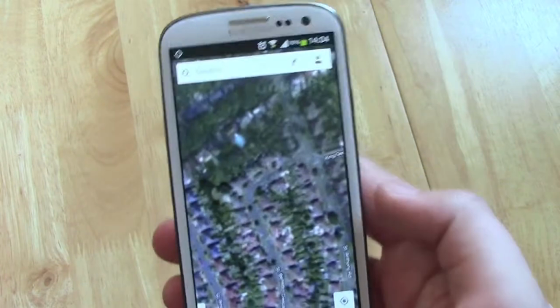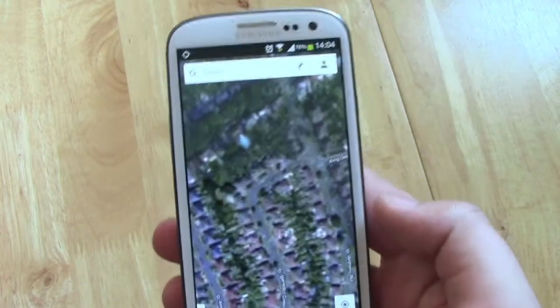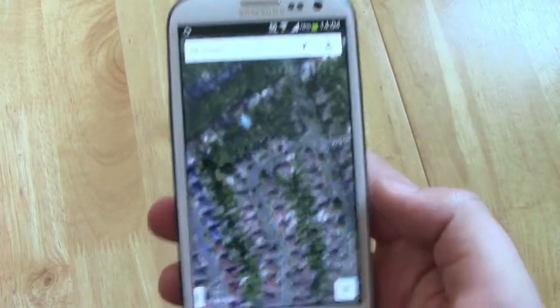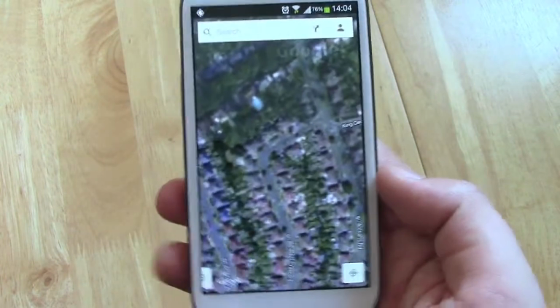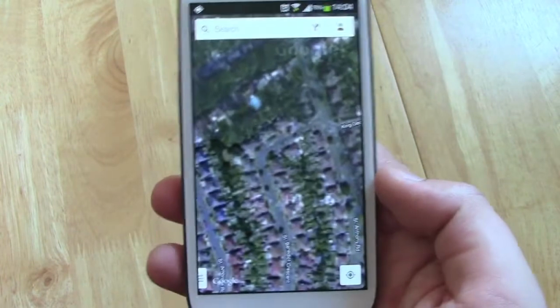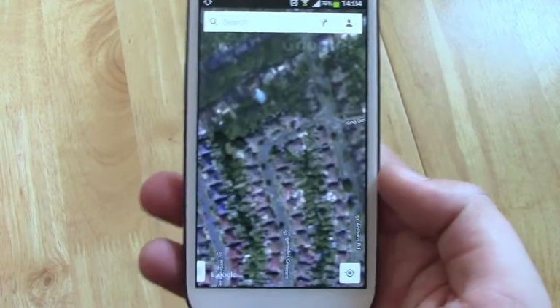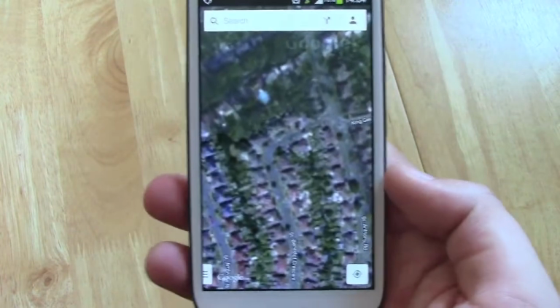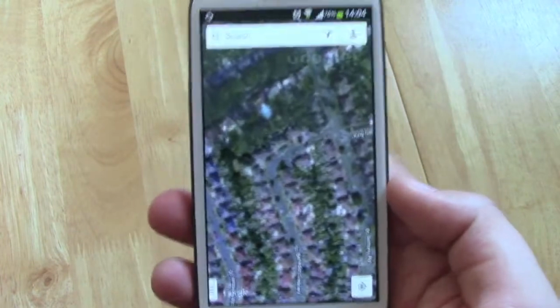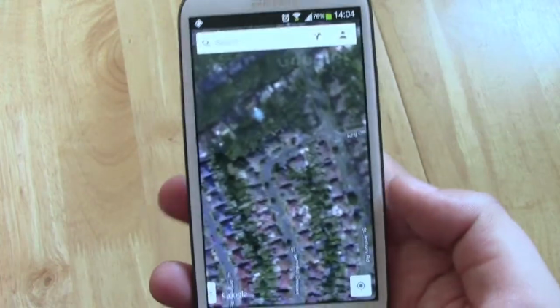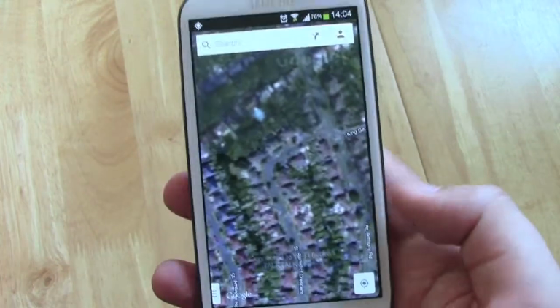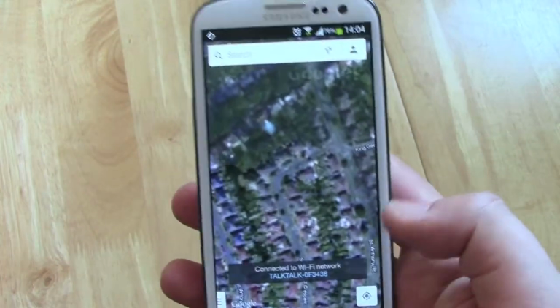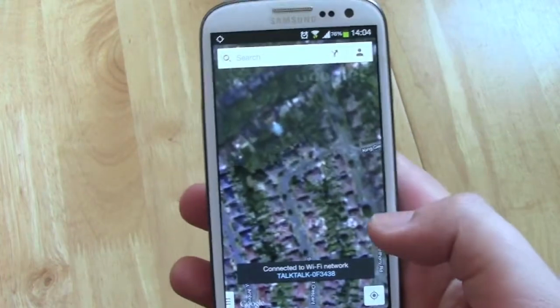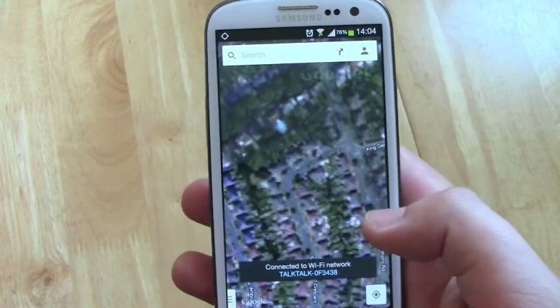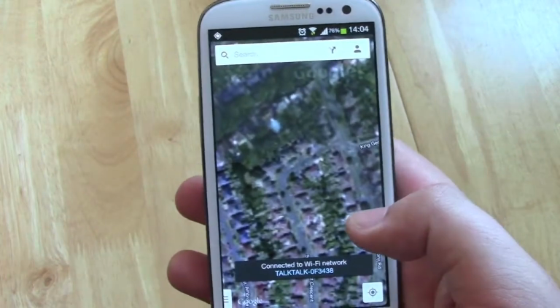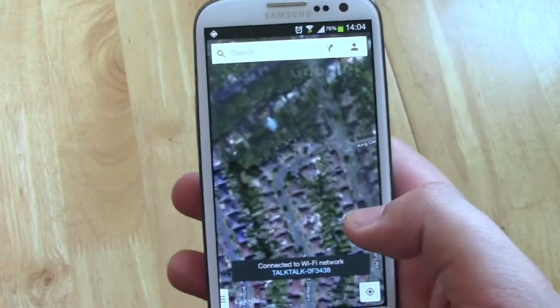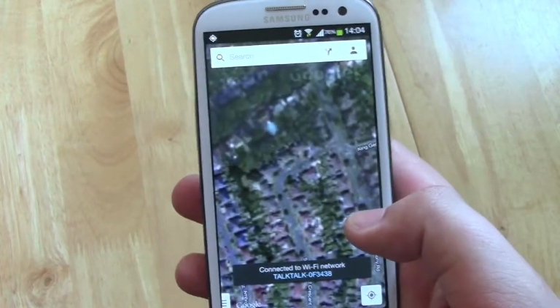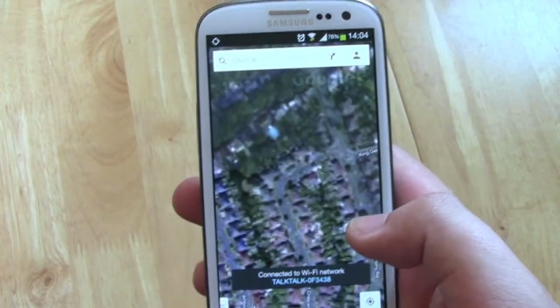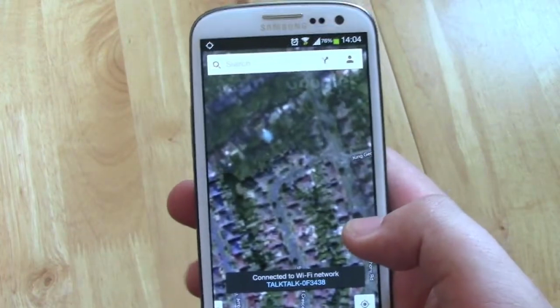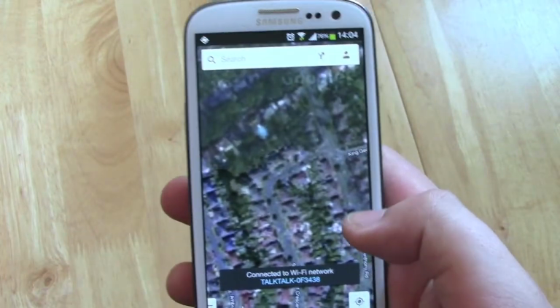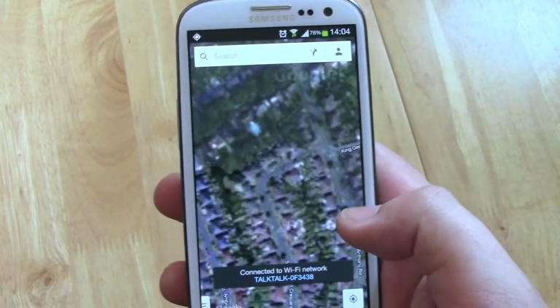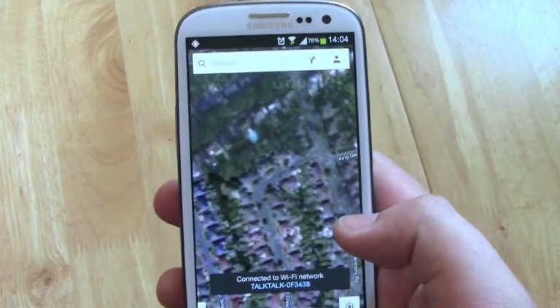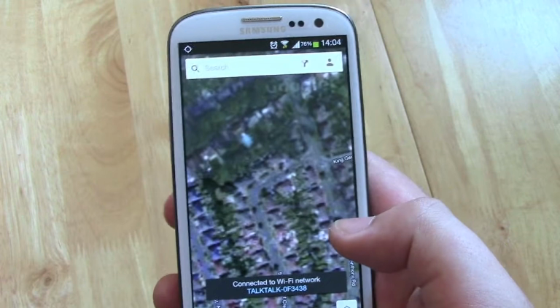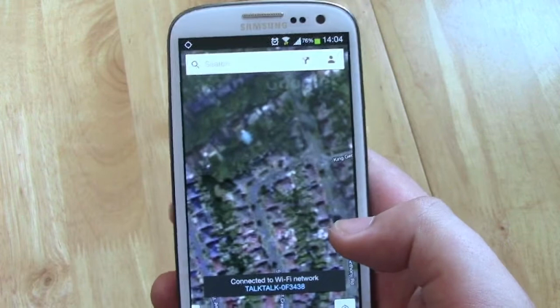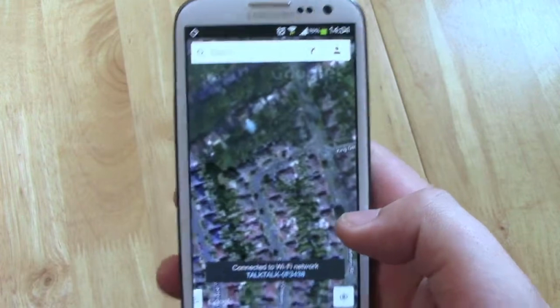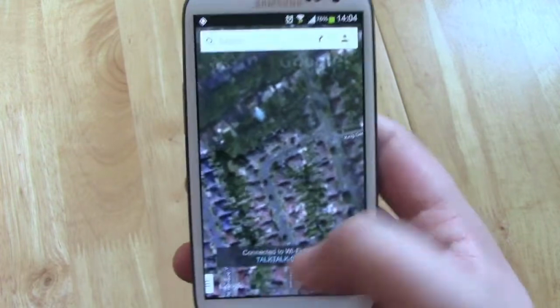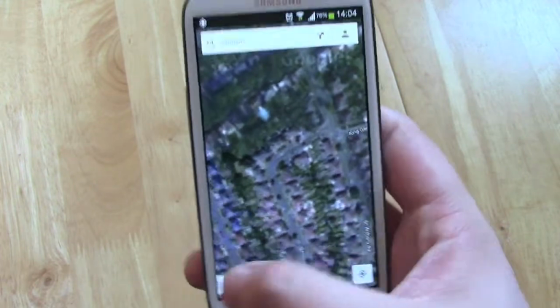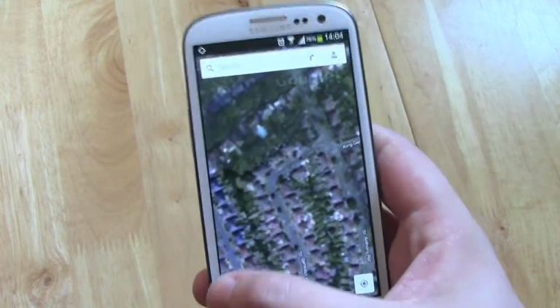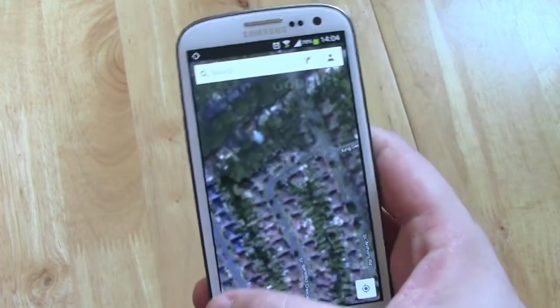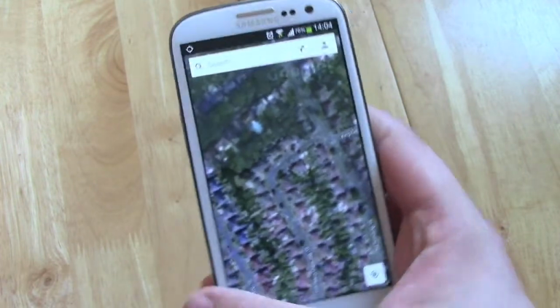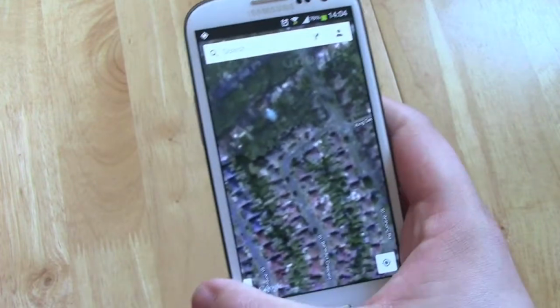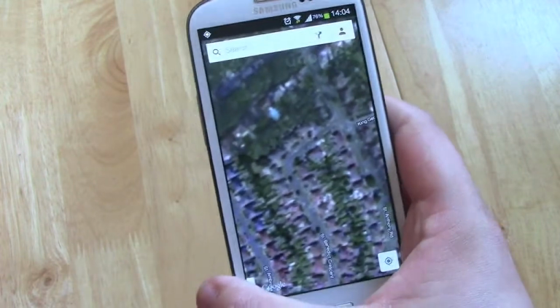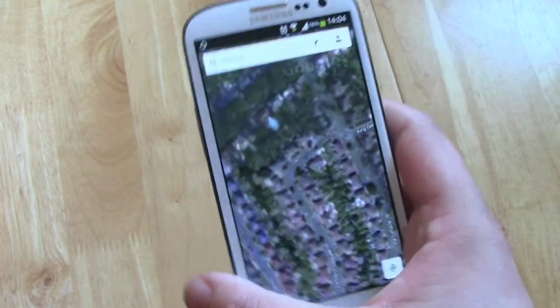So this is the new Google Maps application from Google. I'm Mark, Top of the Glass, and I'll catch you guys in the next video.